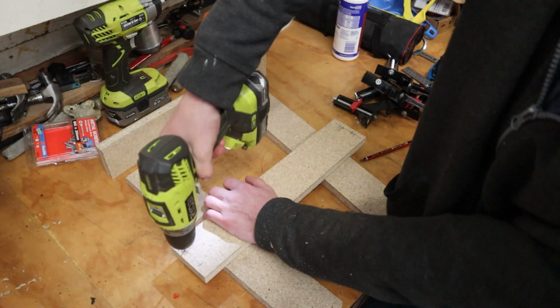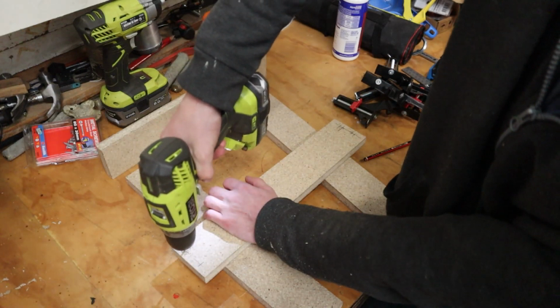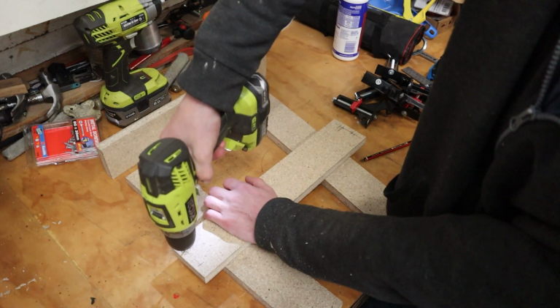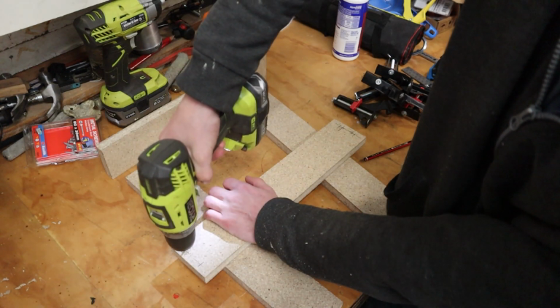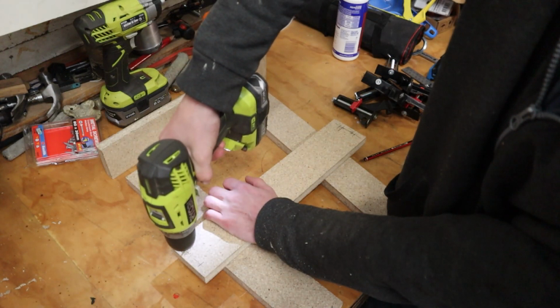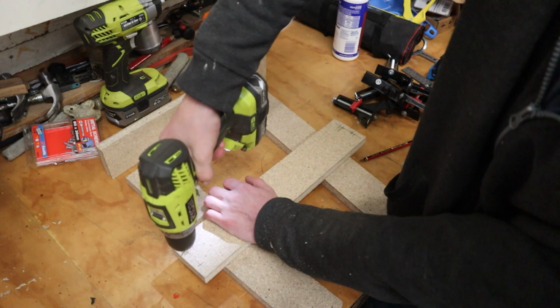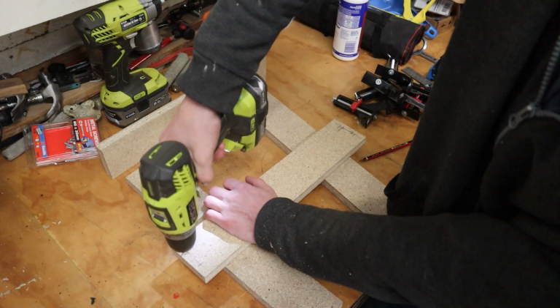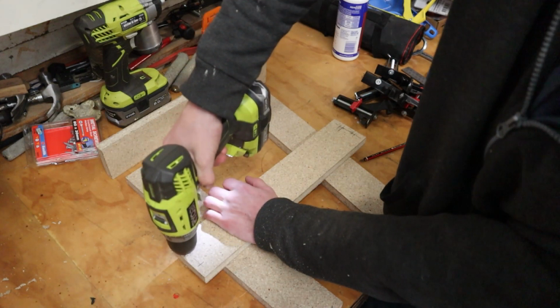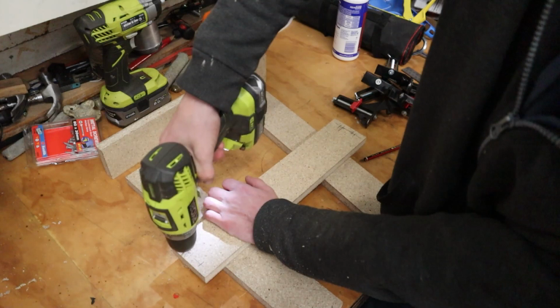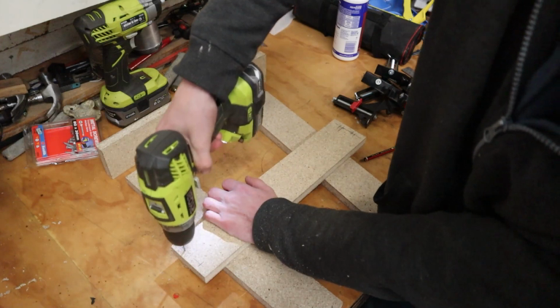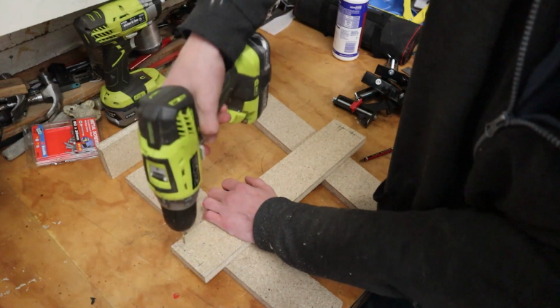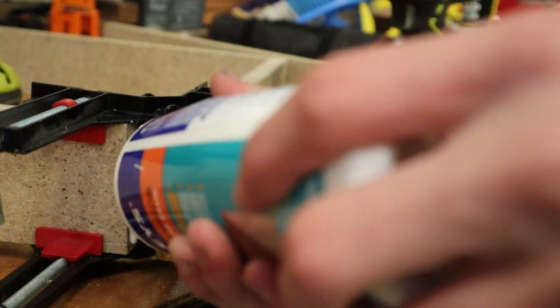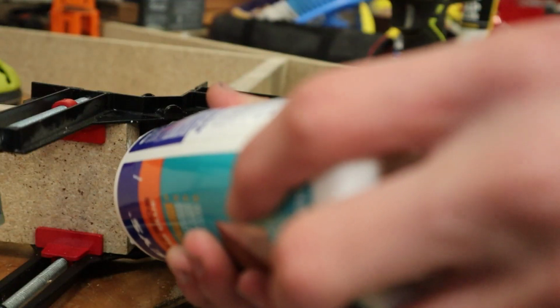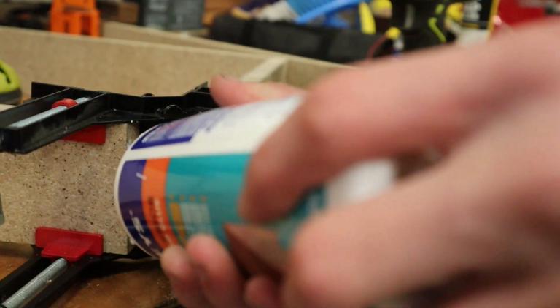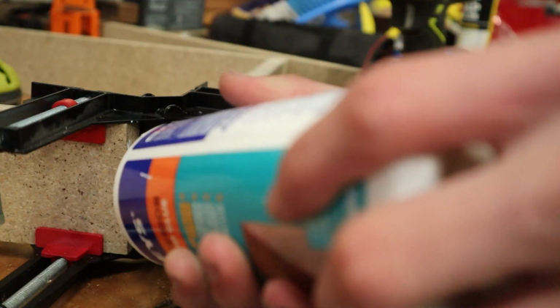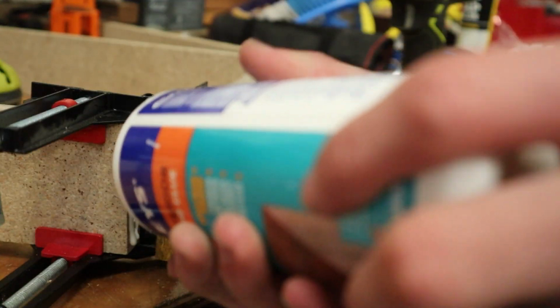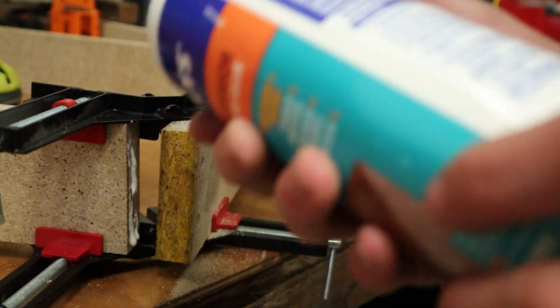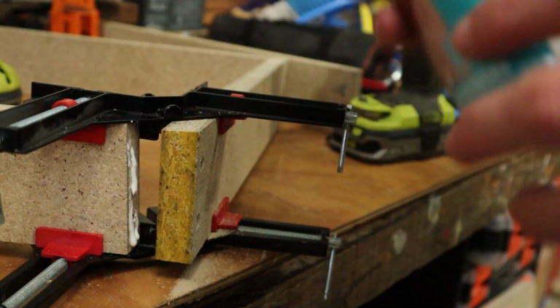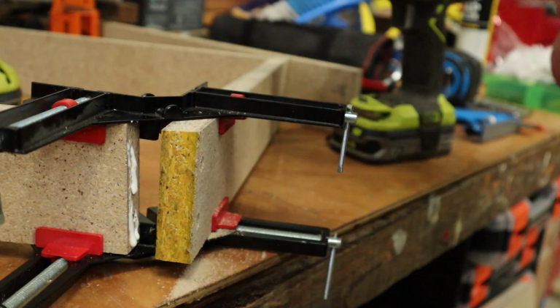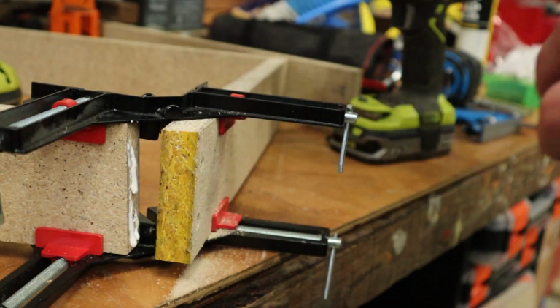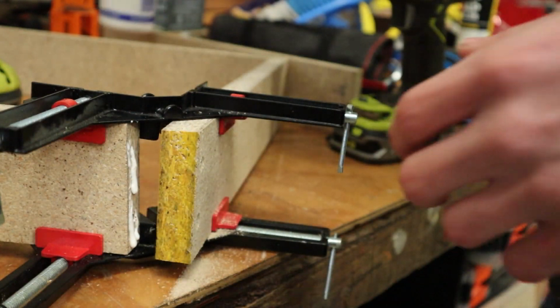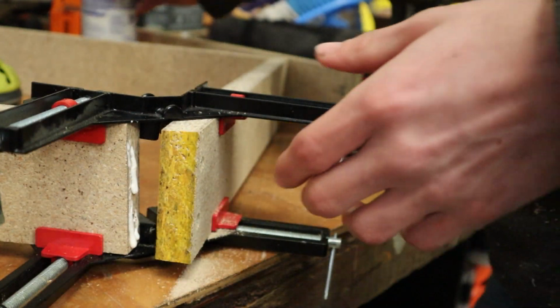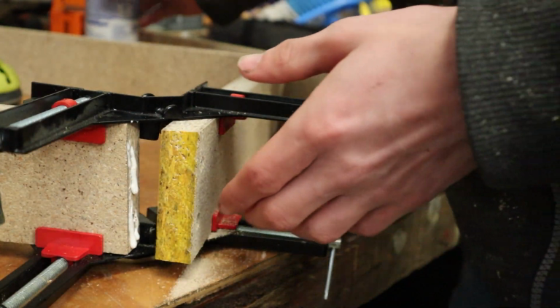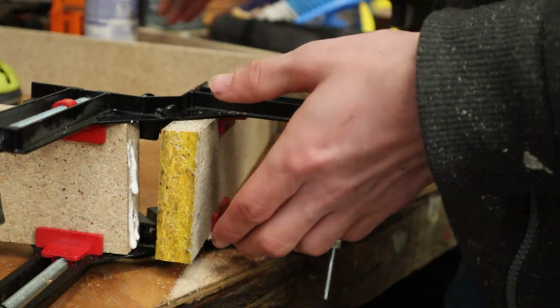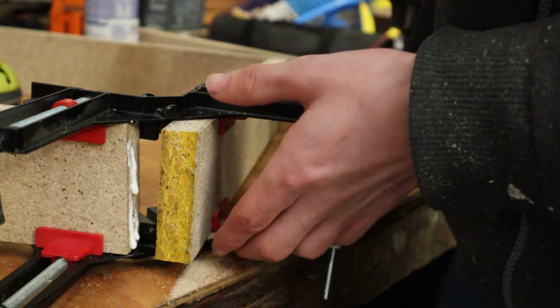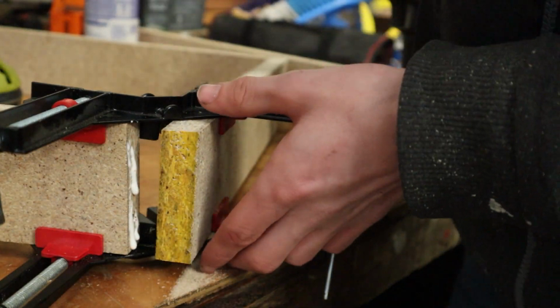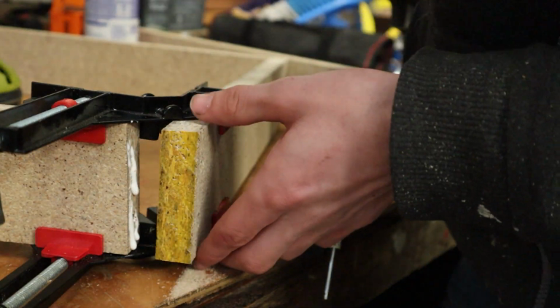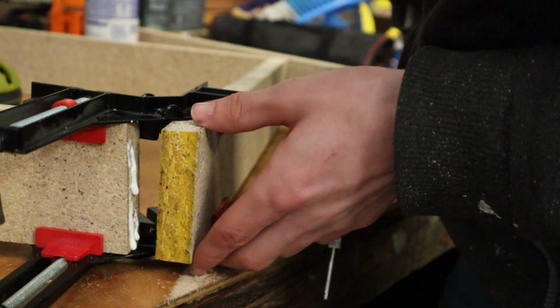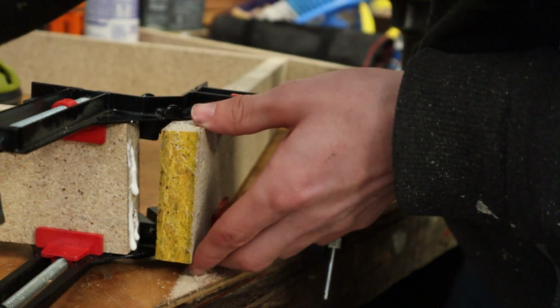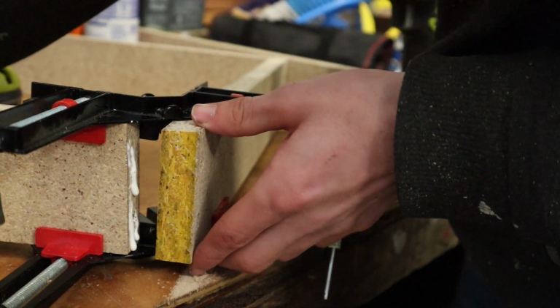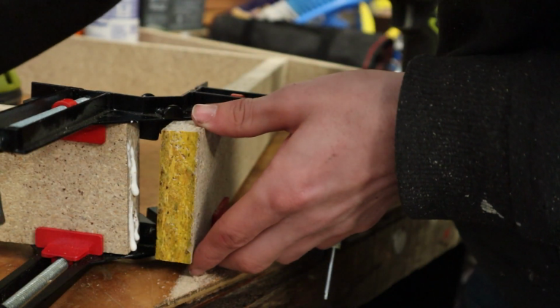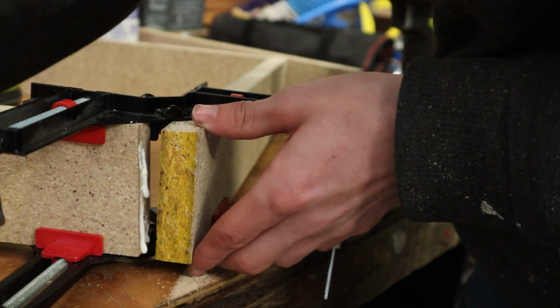If you do a bit of woodwork and you don't have some of these corner clamps, I highly recommend them. They are absolute lifesavers on some jobs.